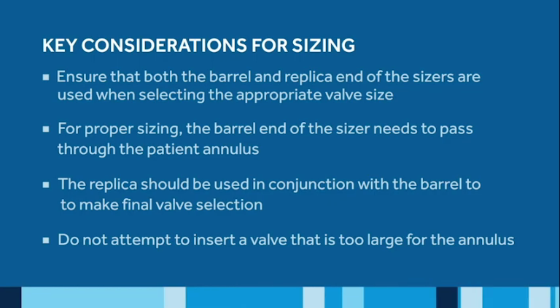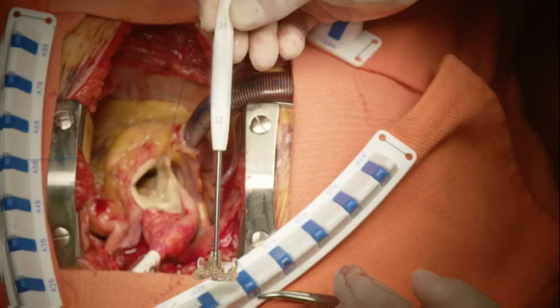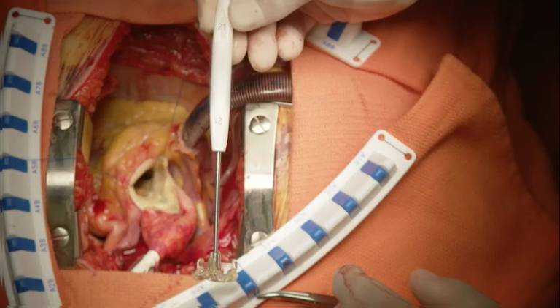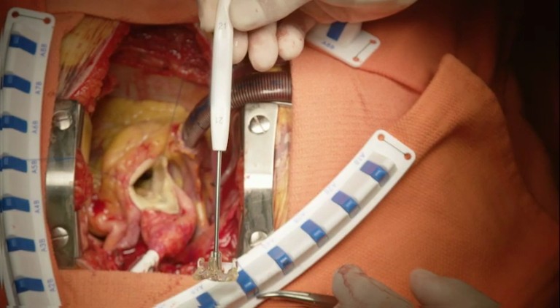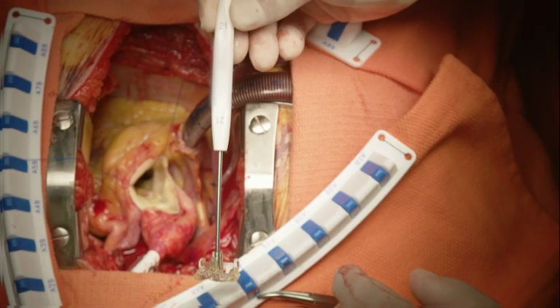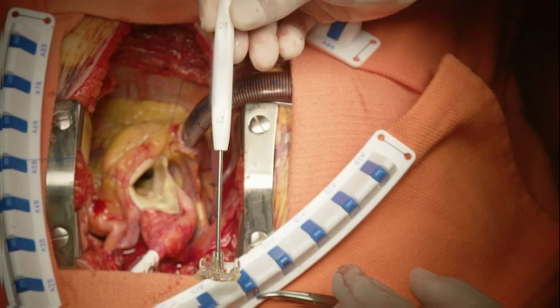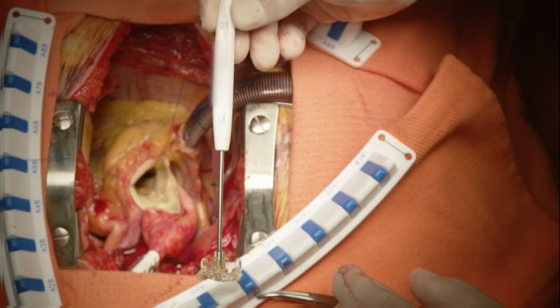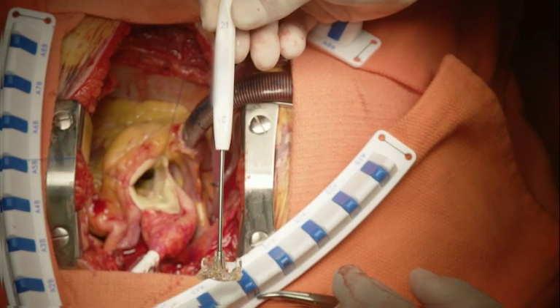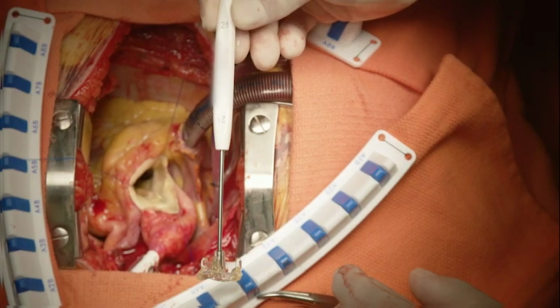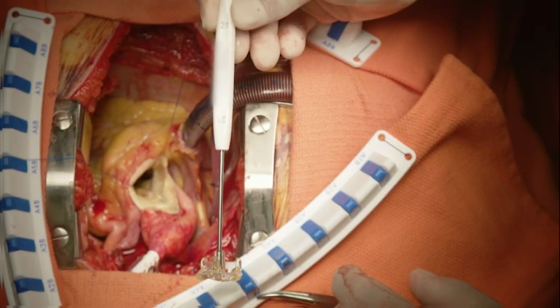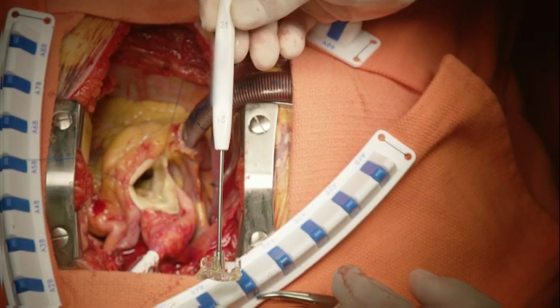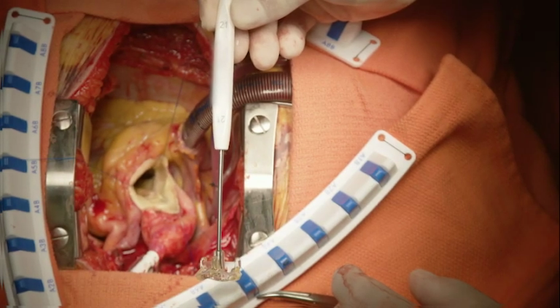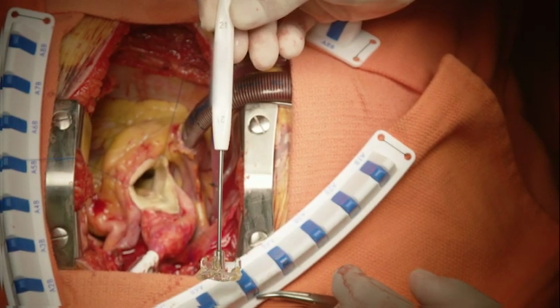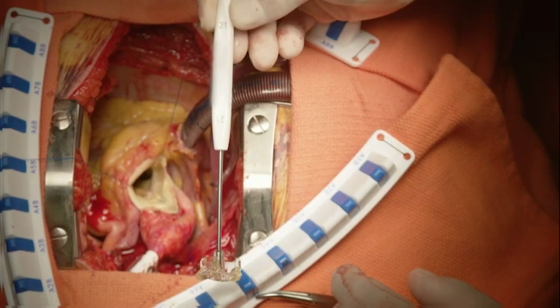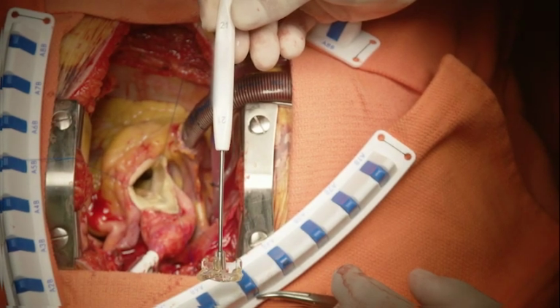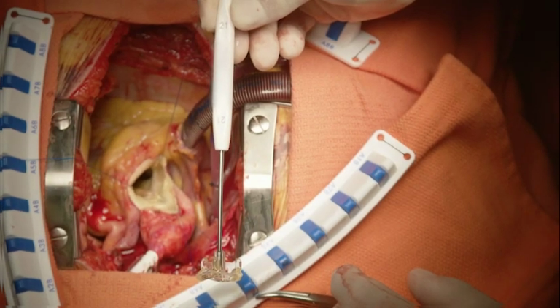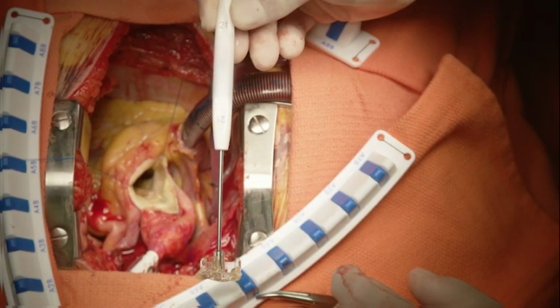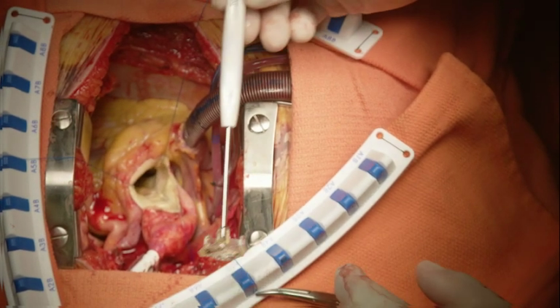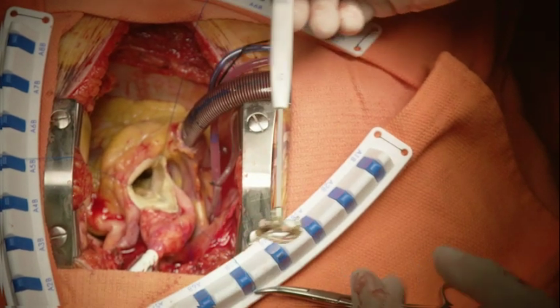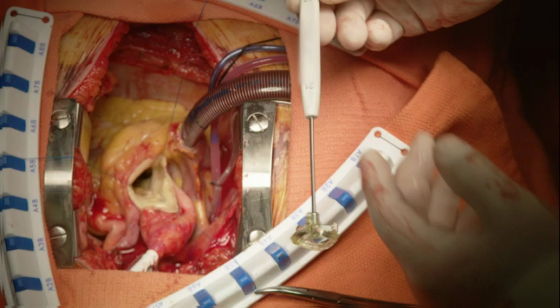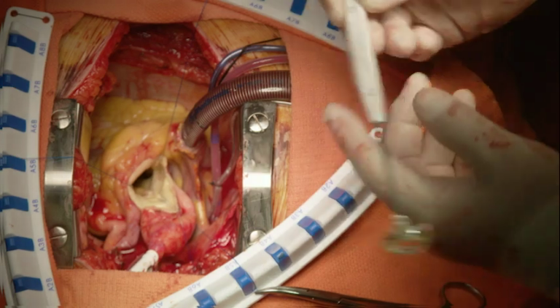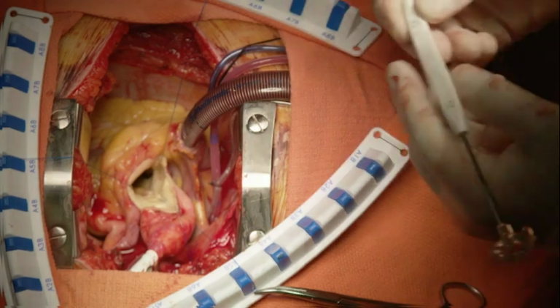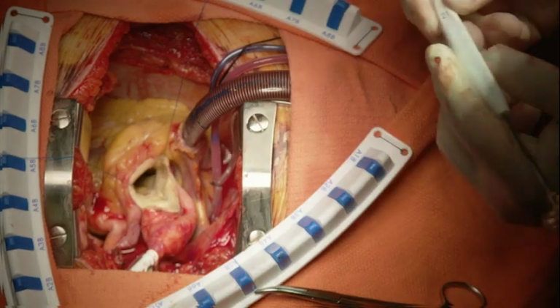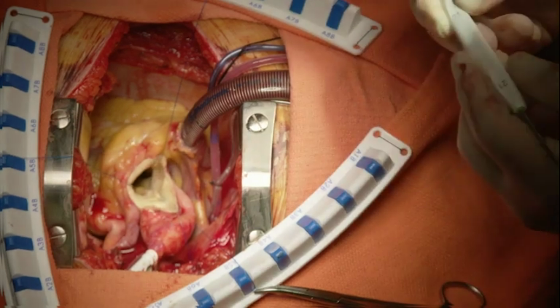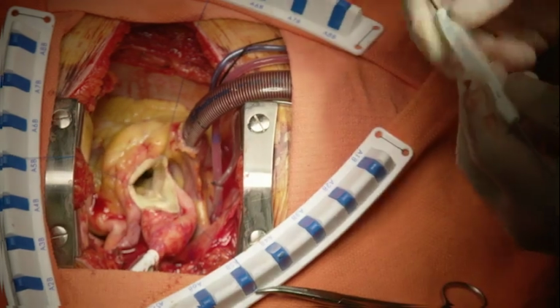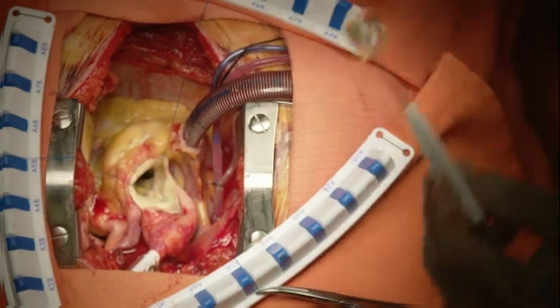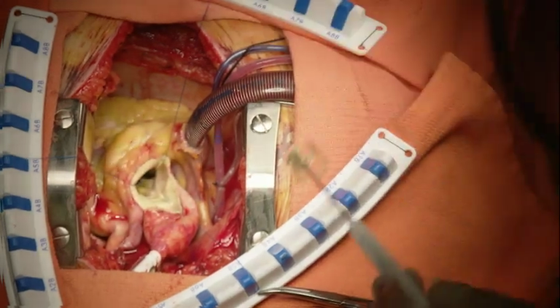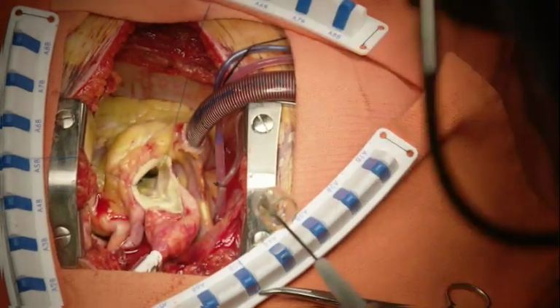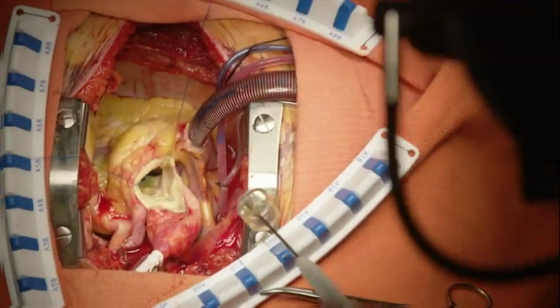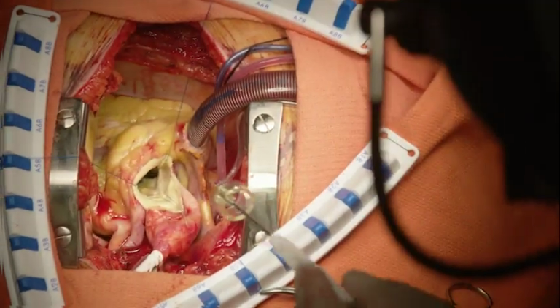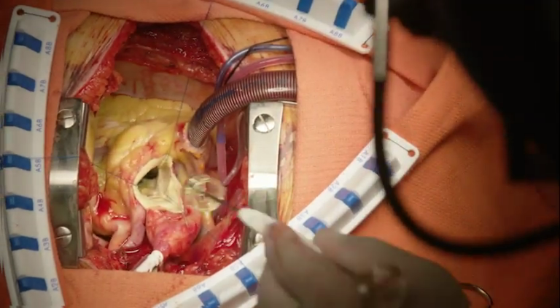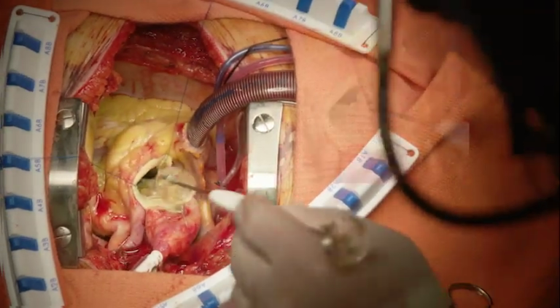This is a 21-millimeter Avalus sizer. The barrel sizer and the replica model both go through the aortic annulus easily.